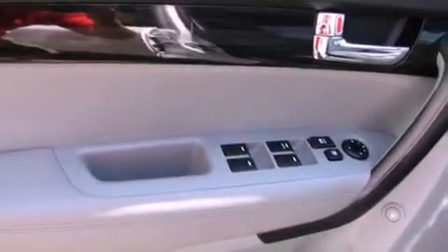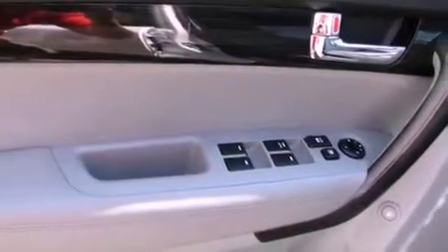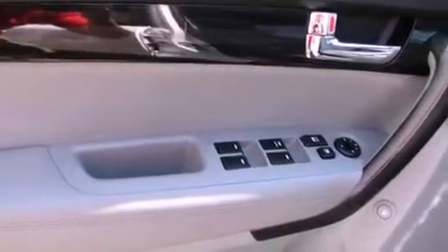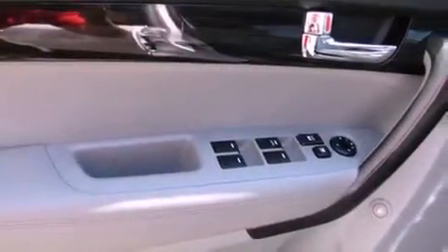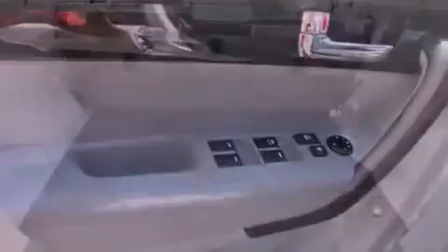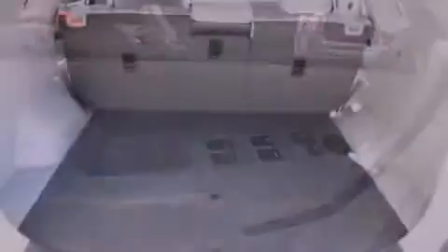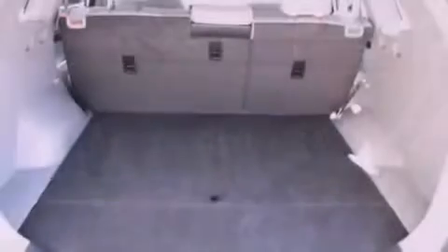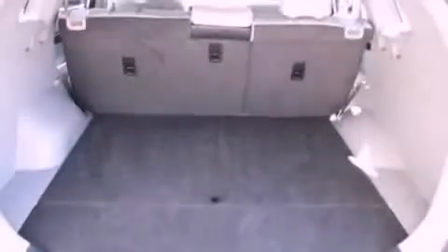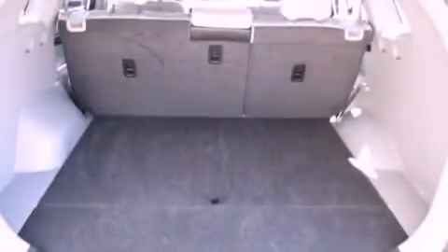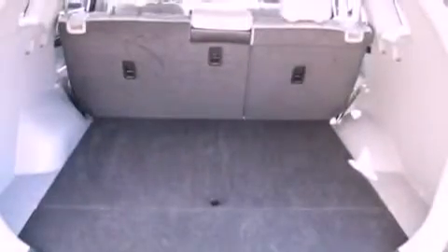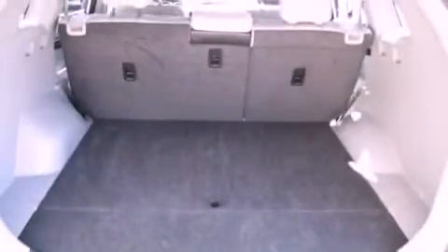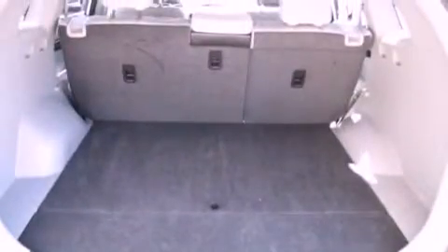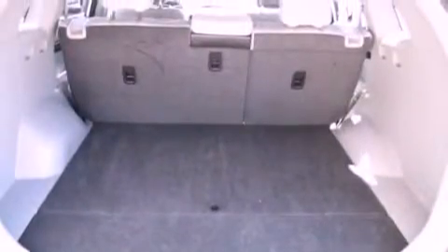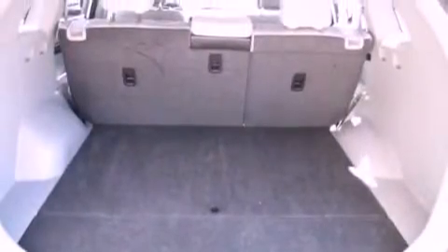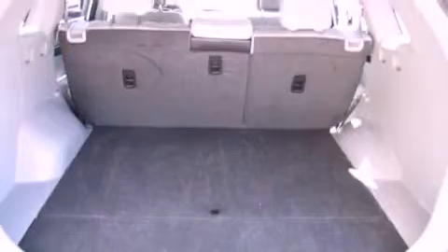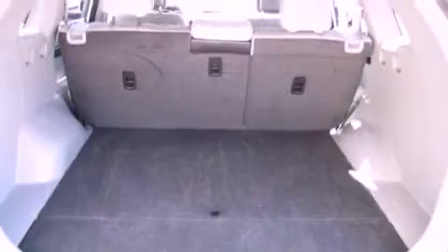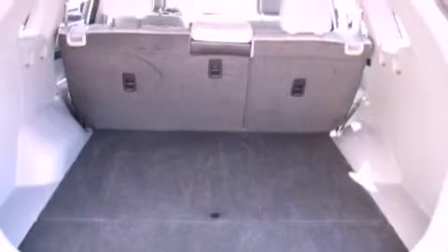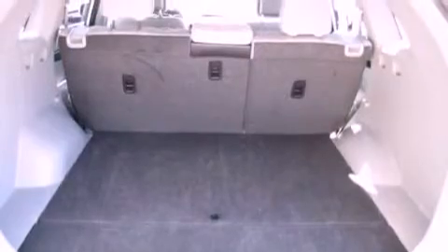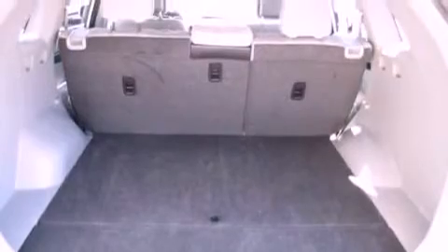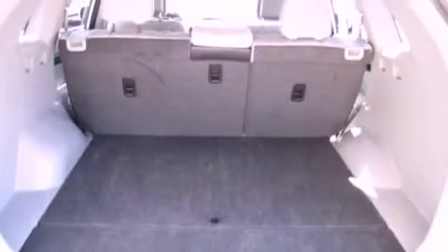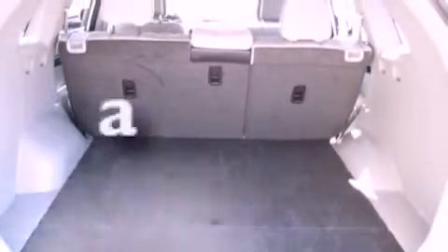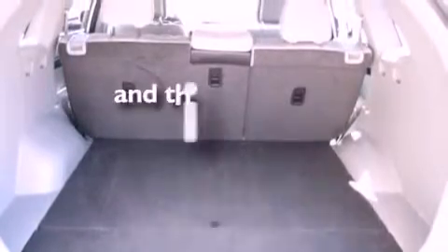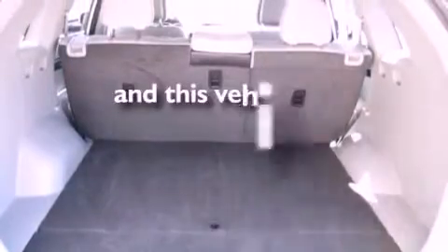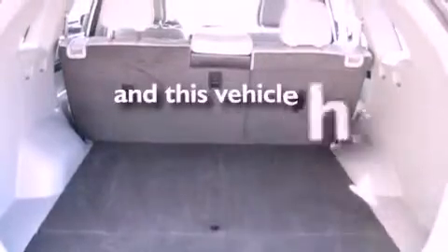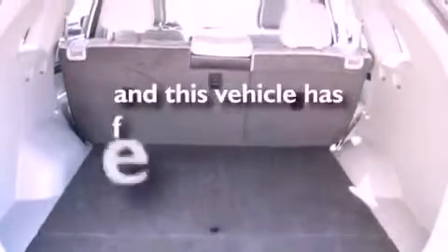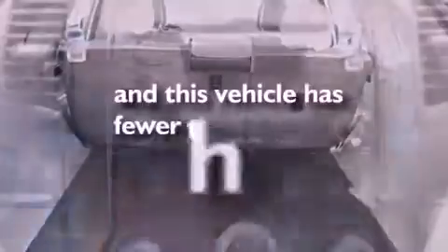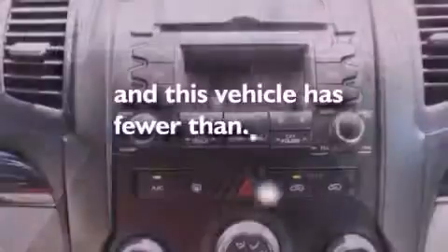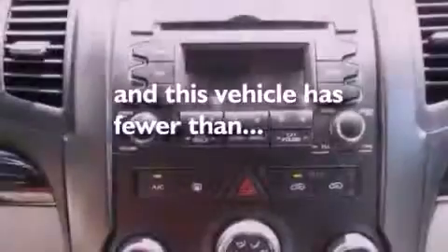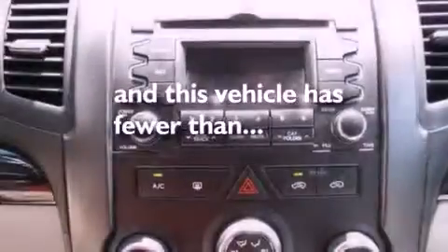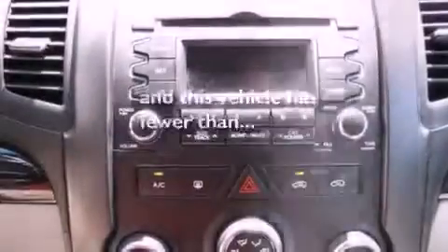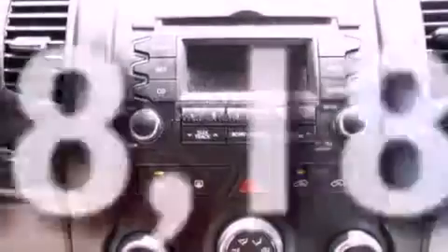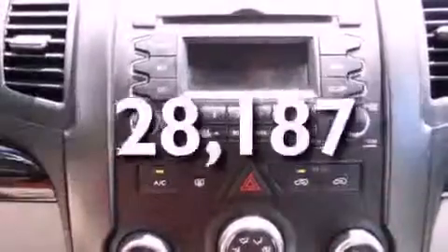It also includes traction control and stability control systems, and an anti-lock braking system. This vehicle has fewer than 29,000 miles on the odometer.